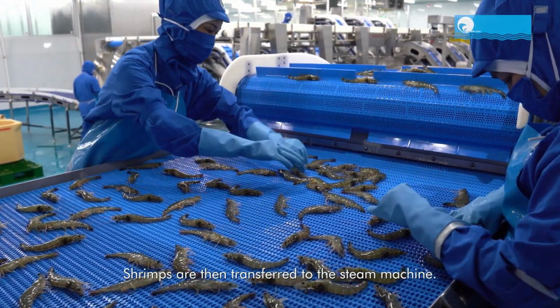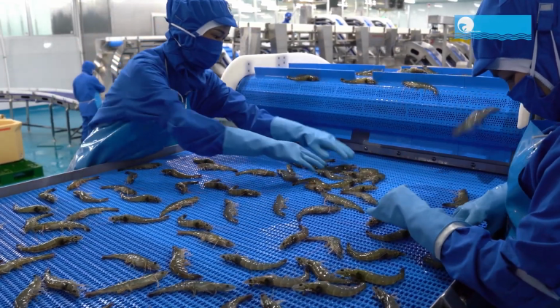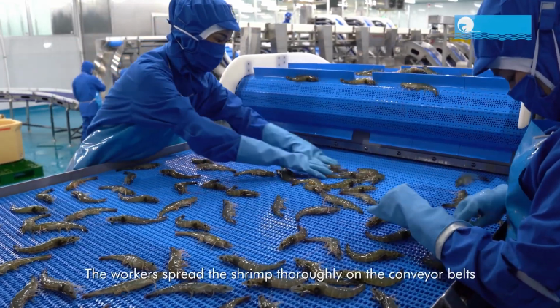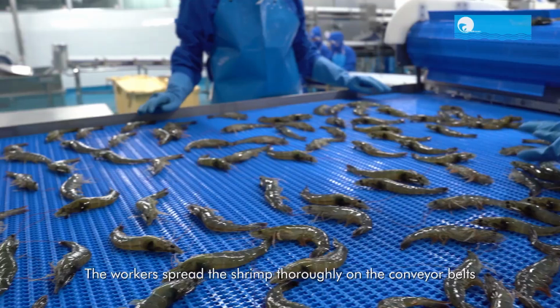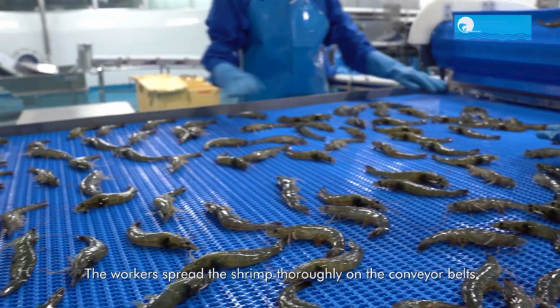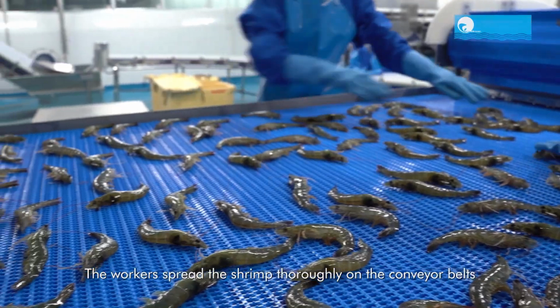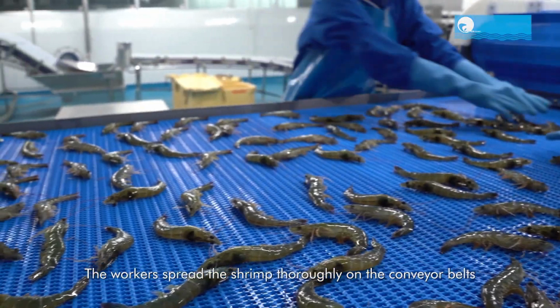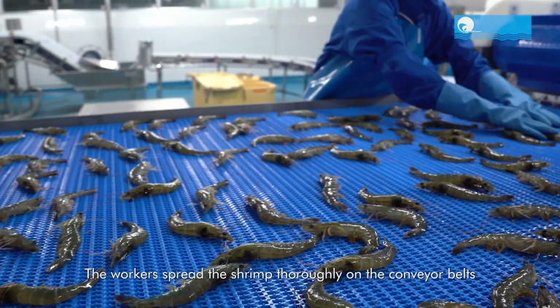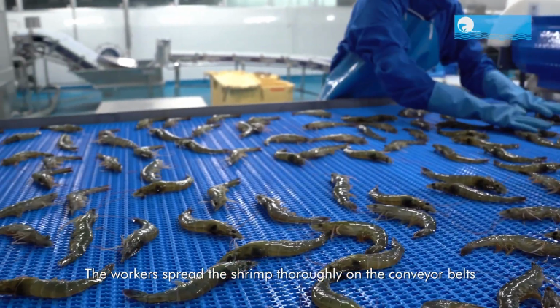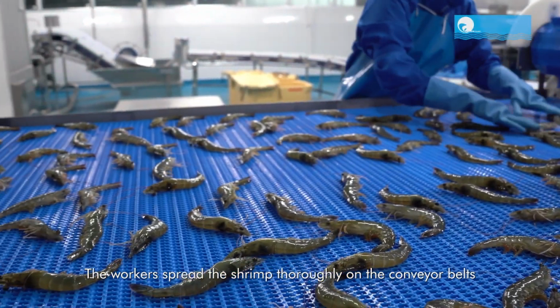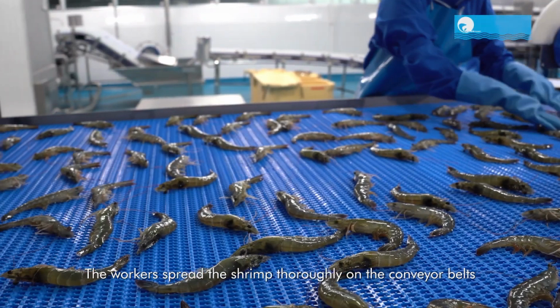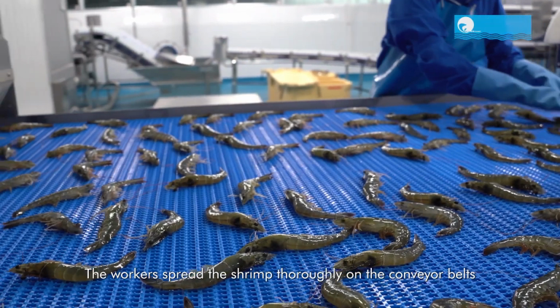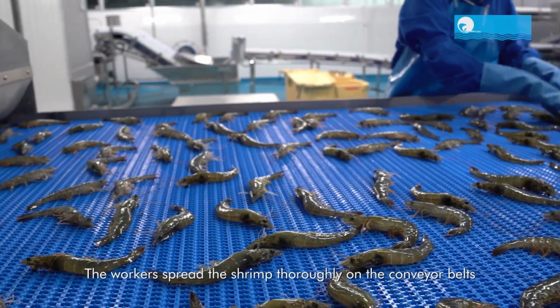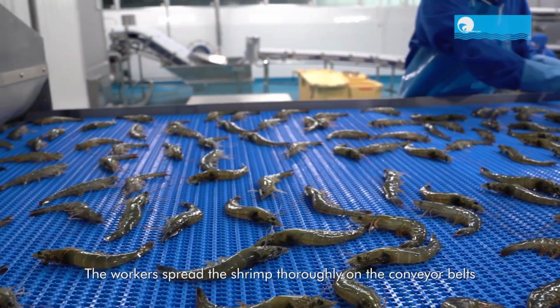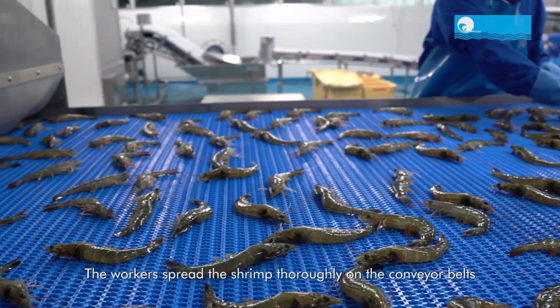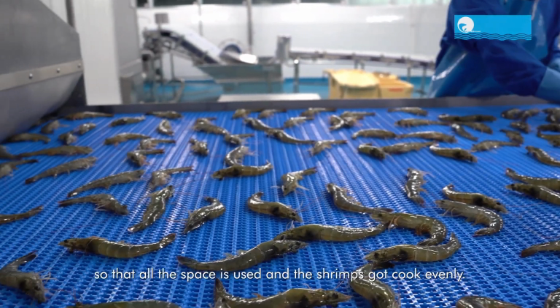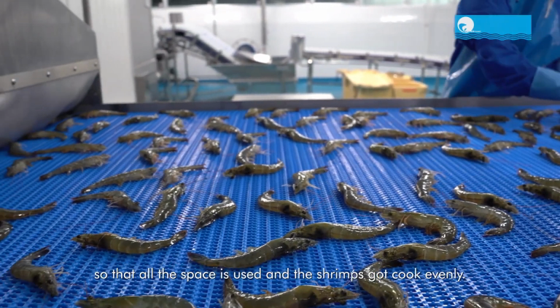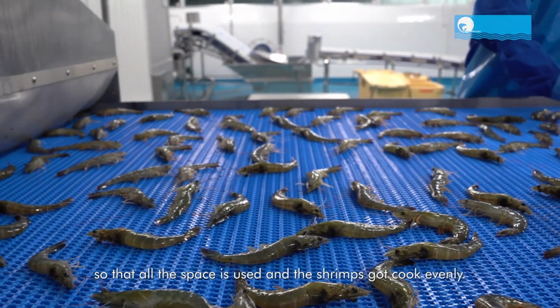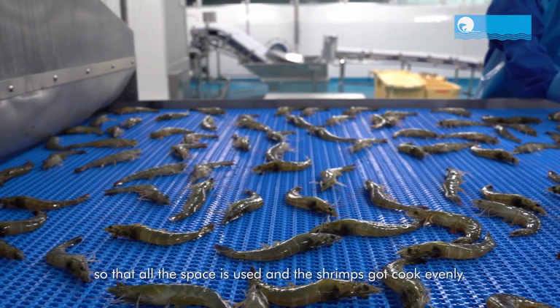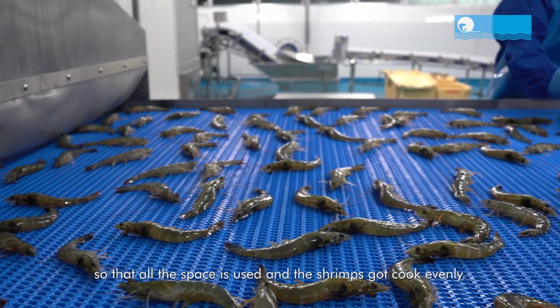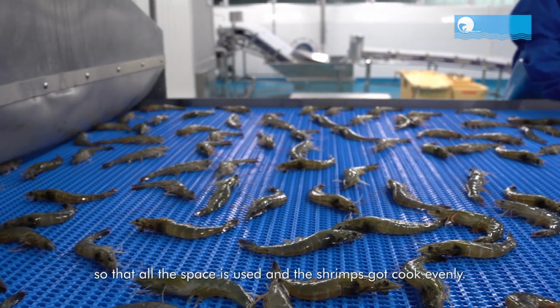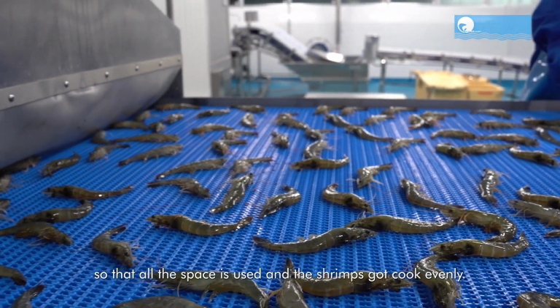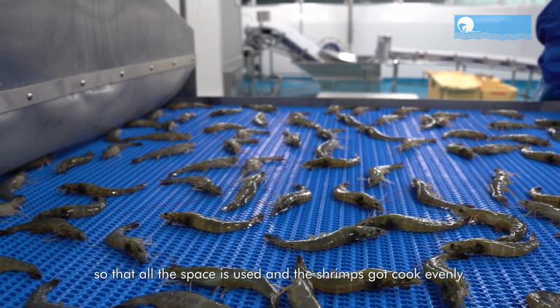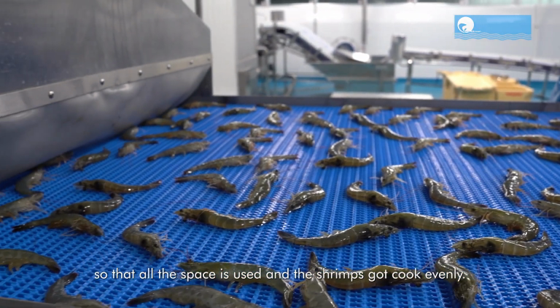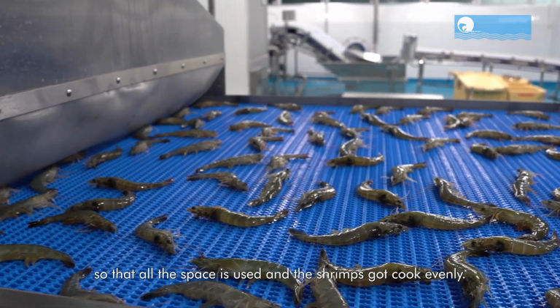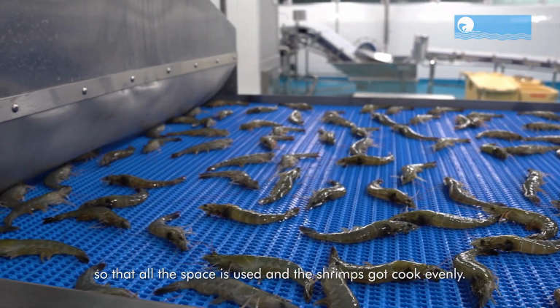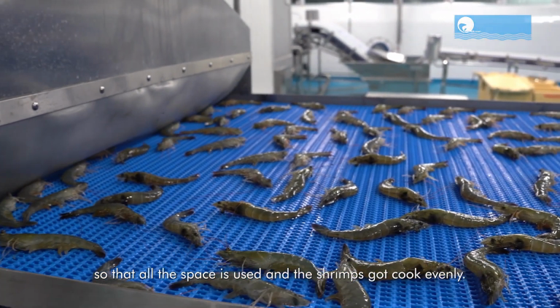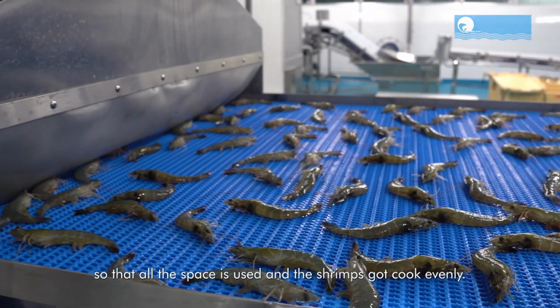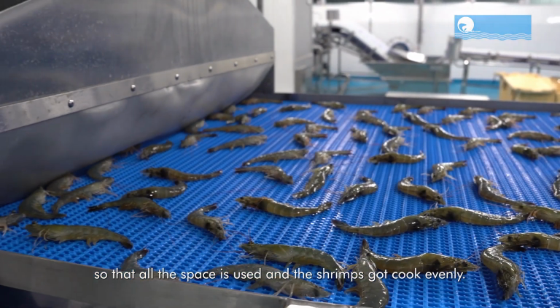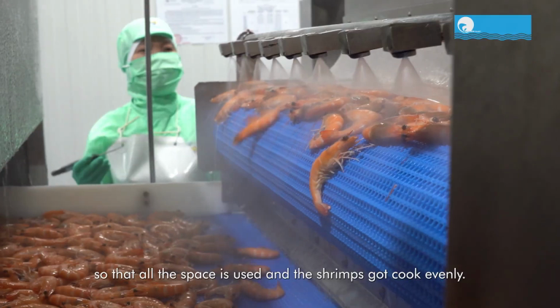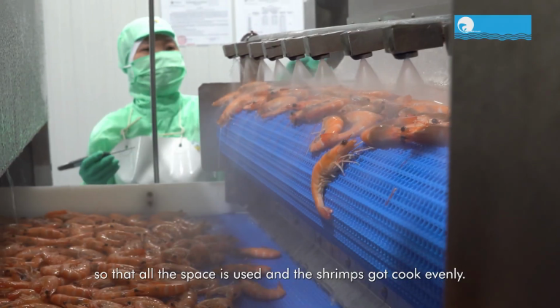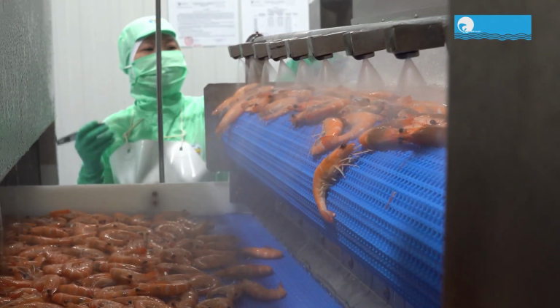Now let's take a closer look at the meticulous shrimp processing journey.